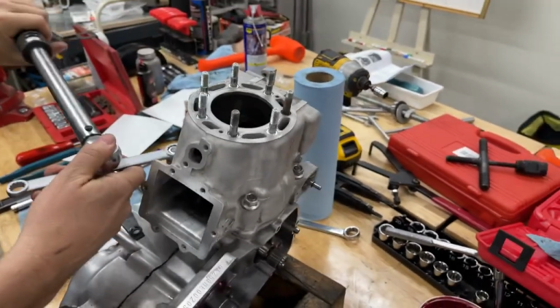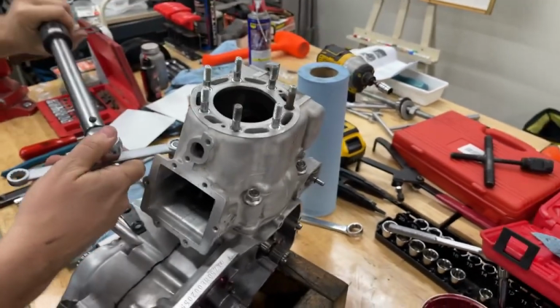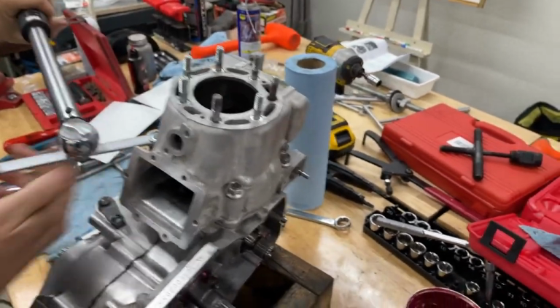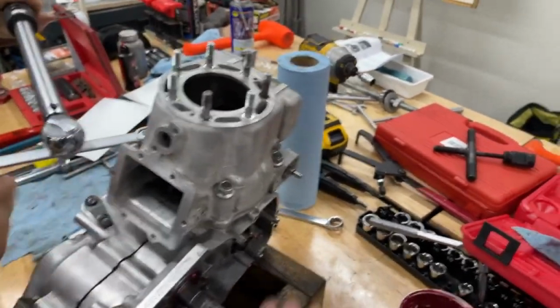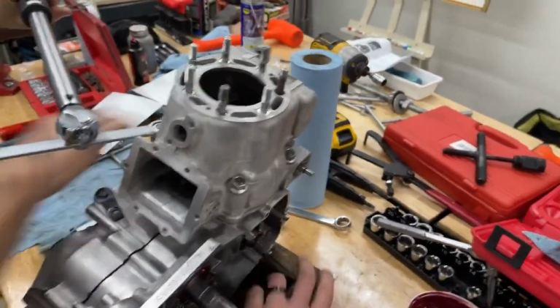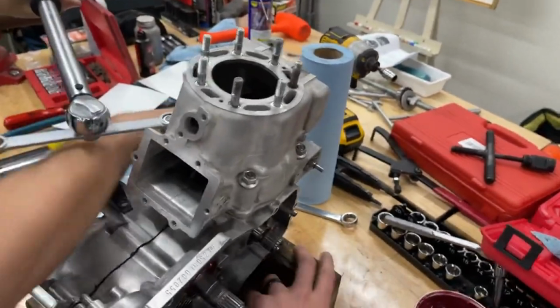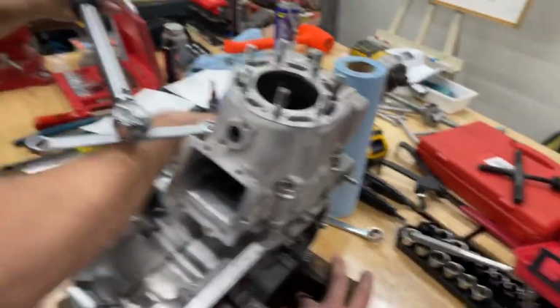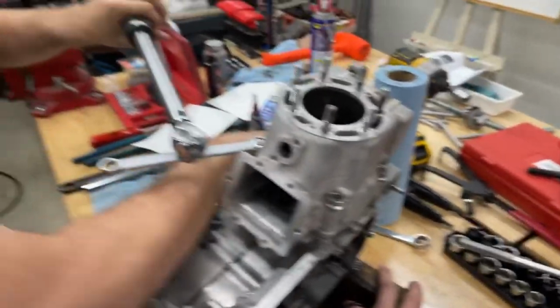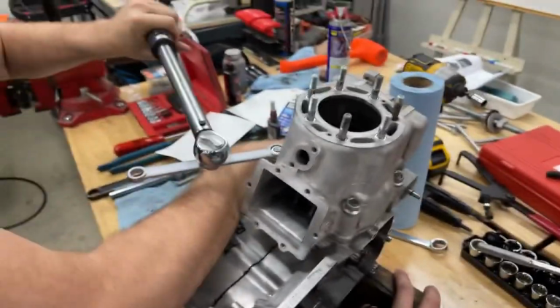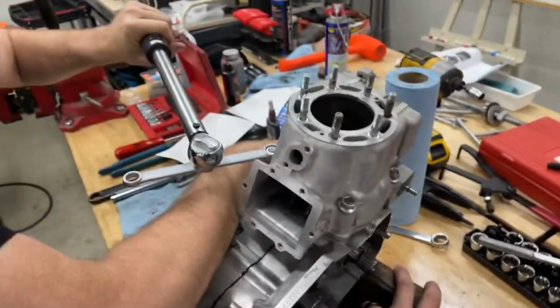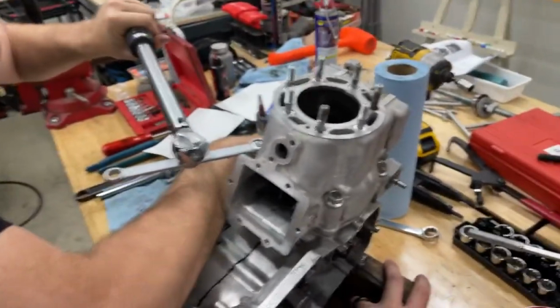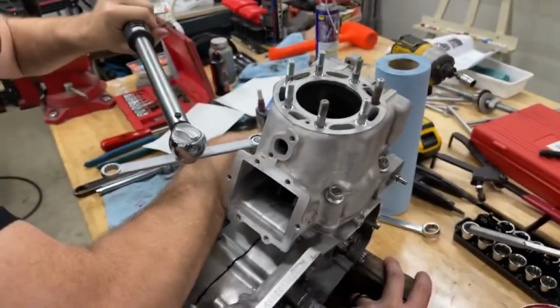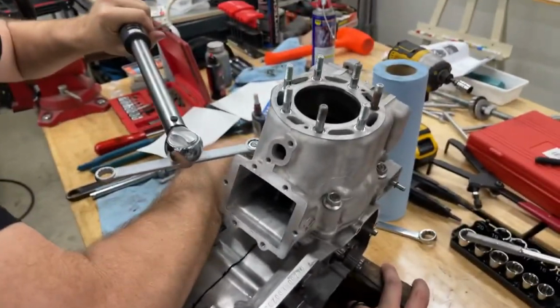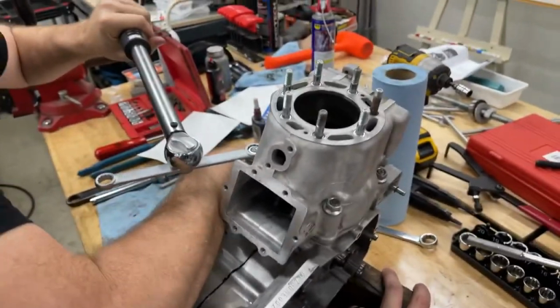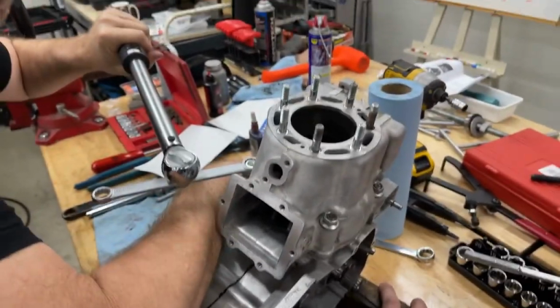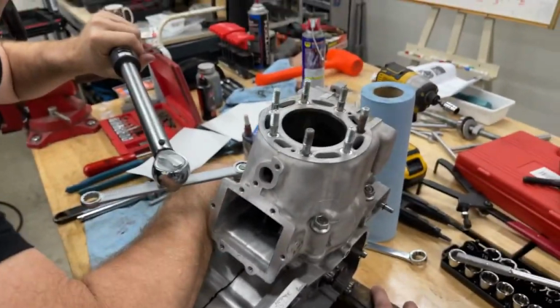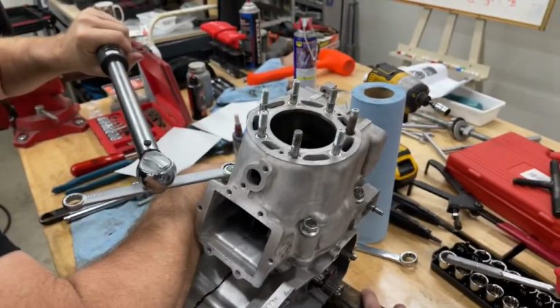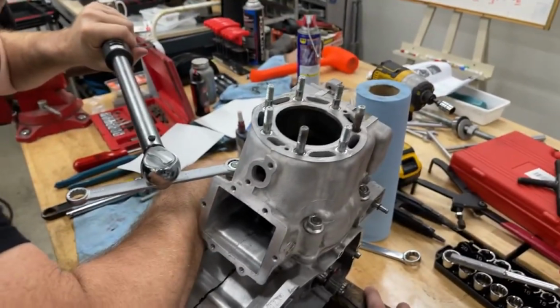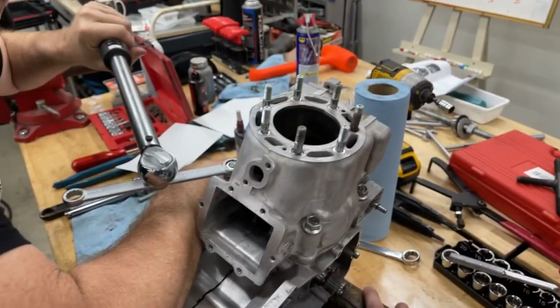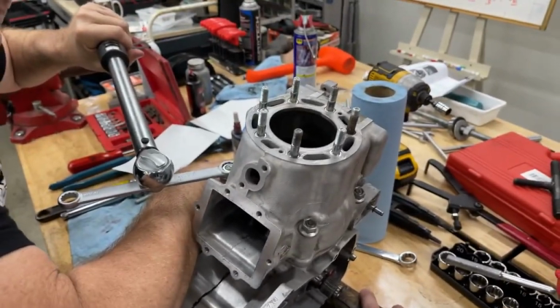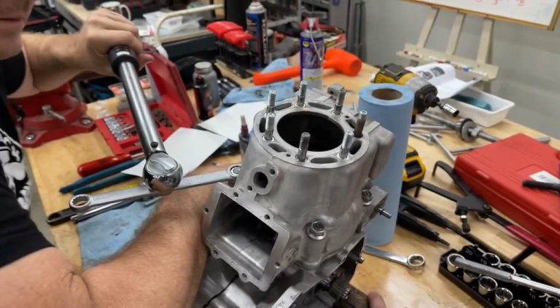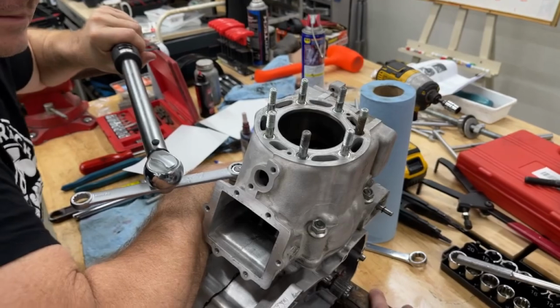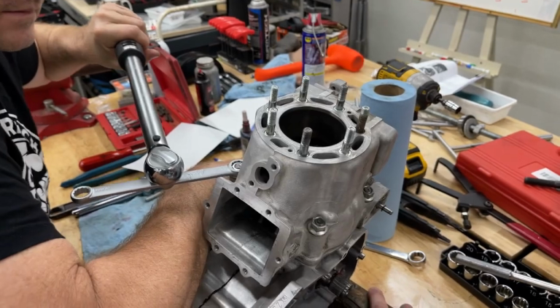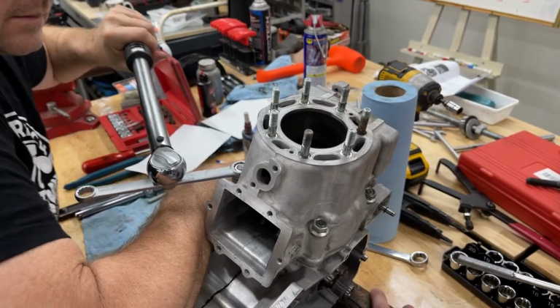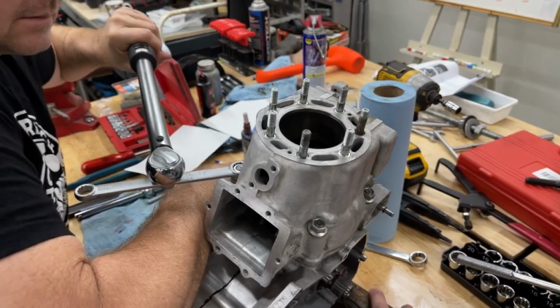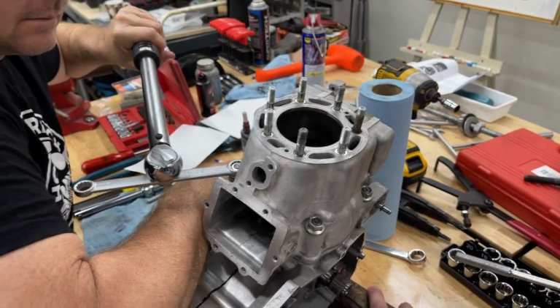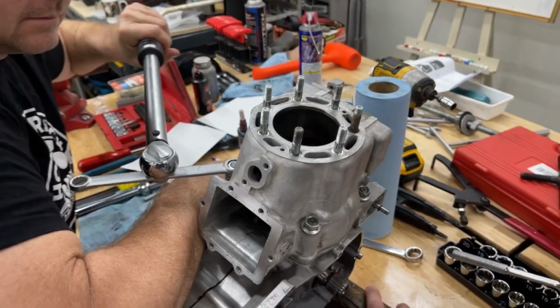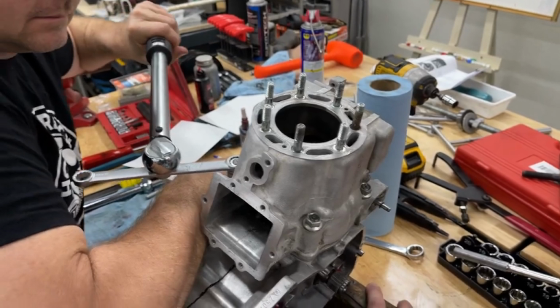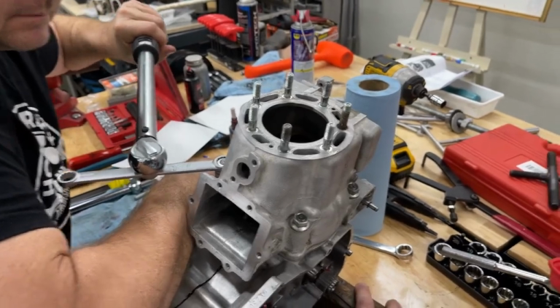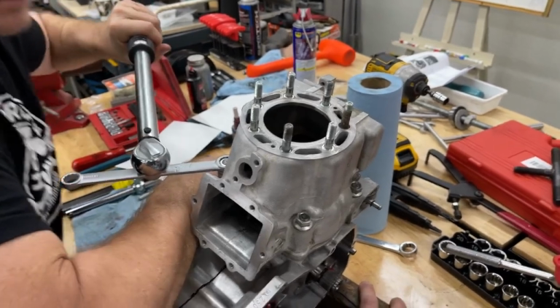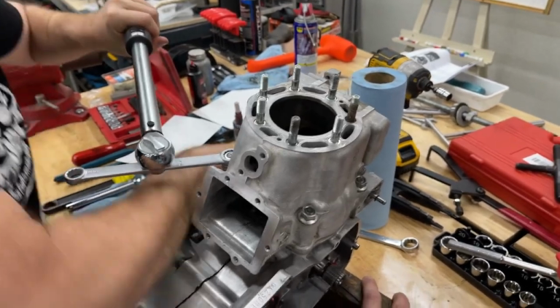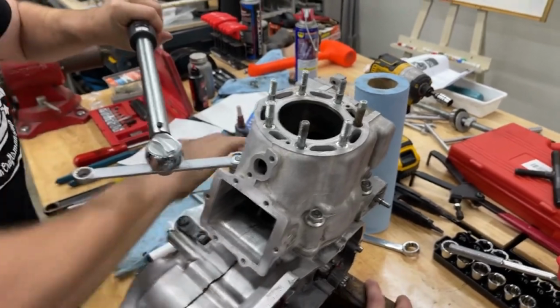Big difference five pounds makes, huh? No kidding.